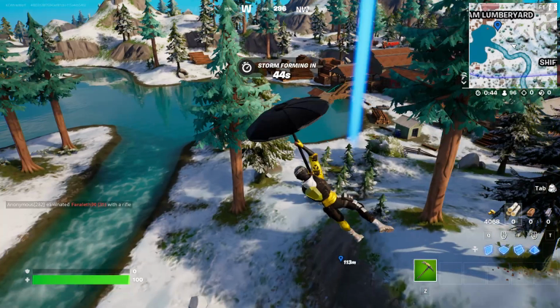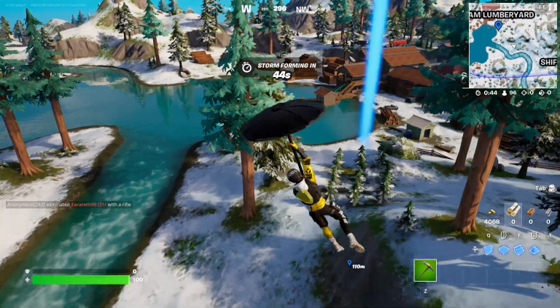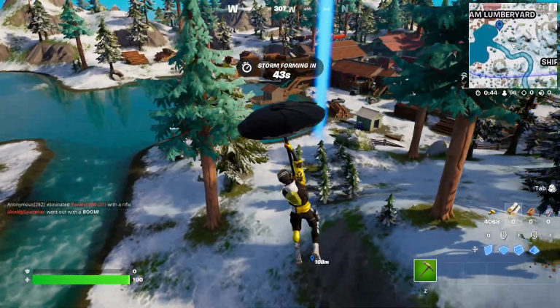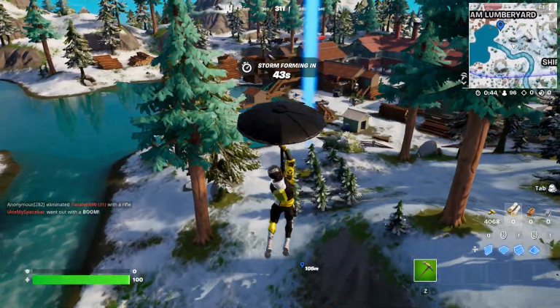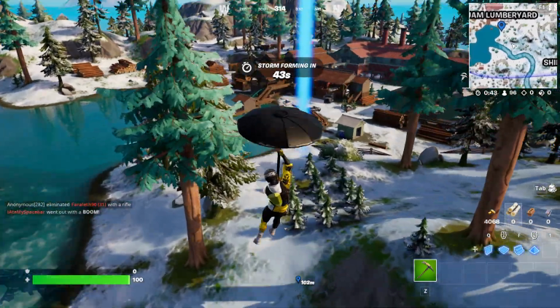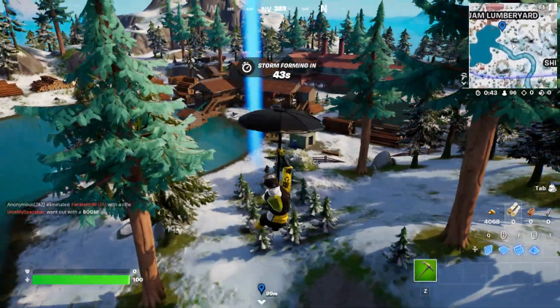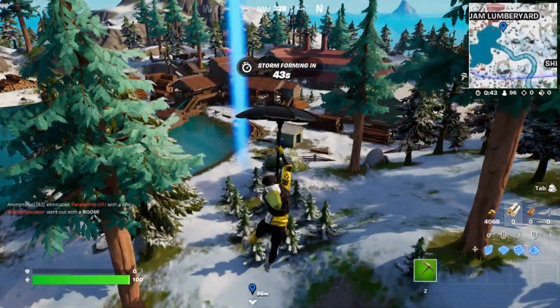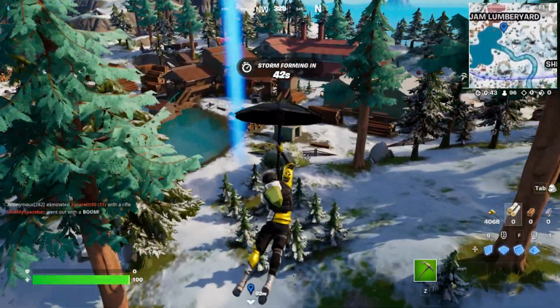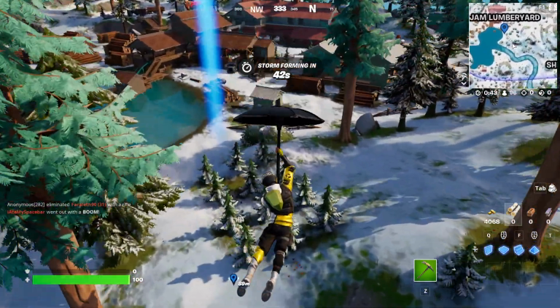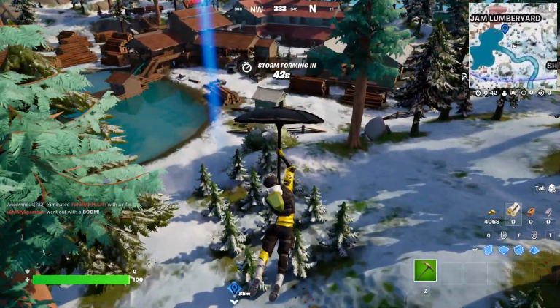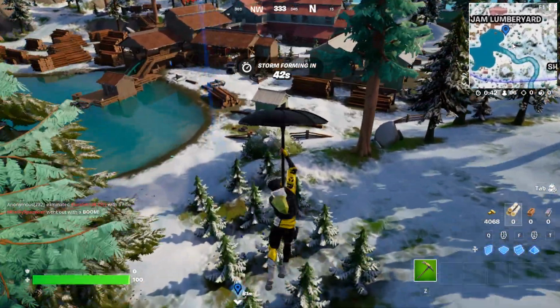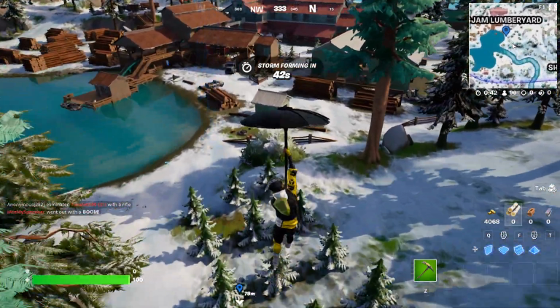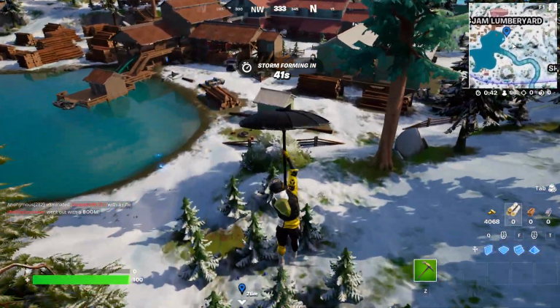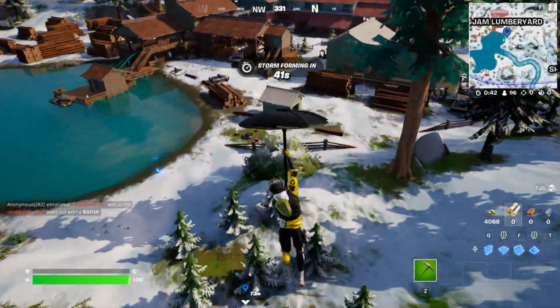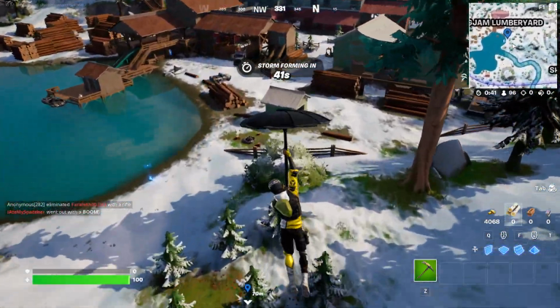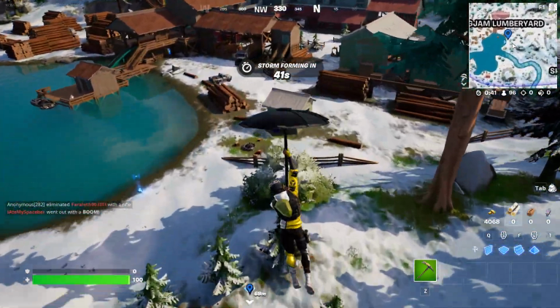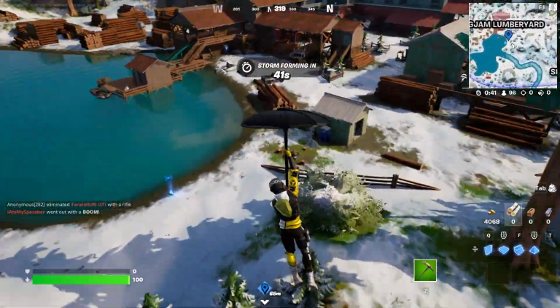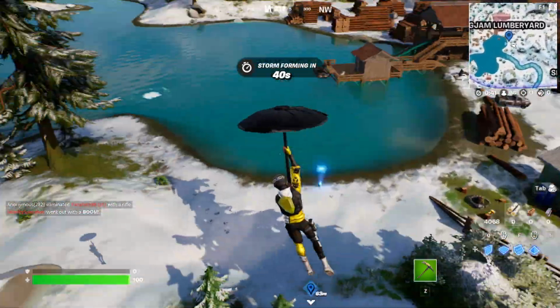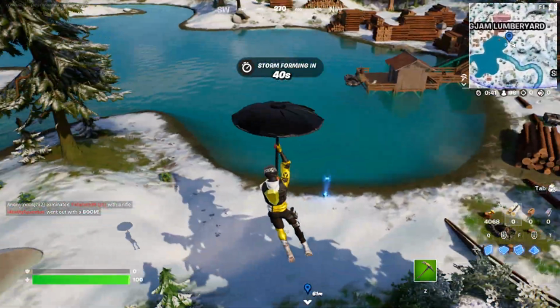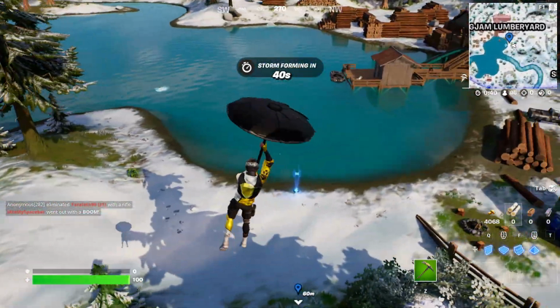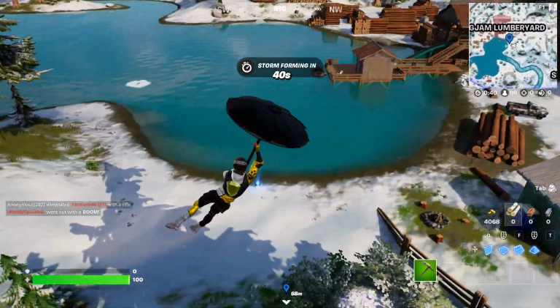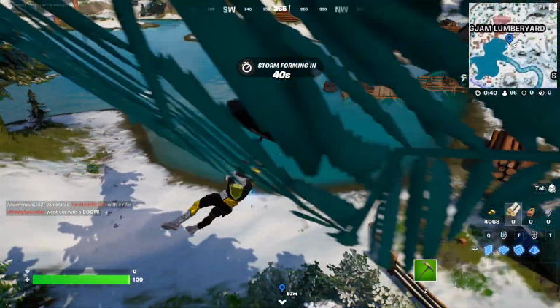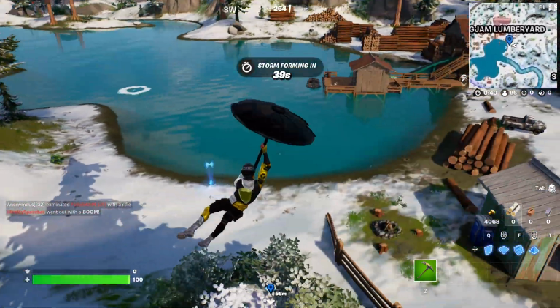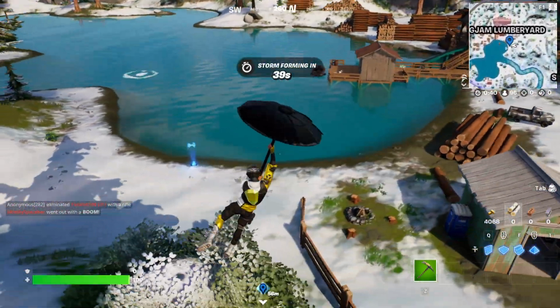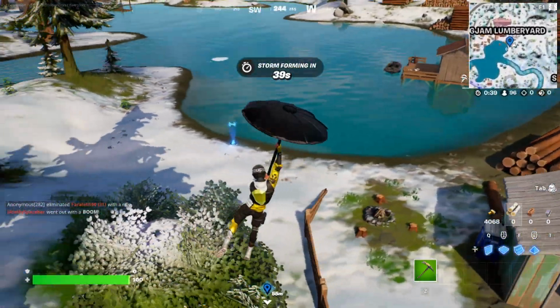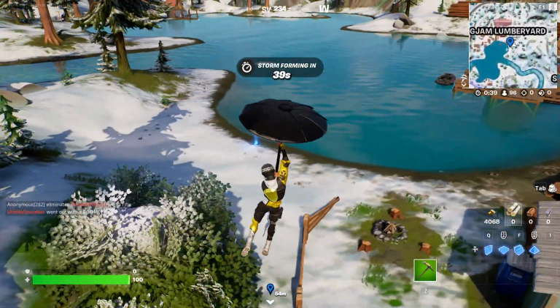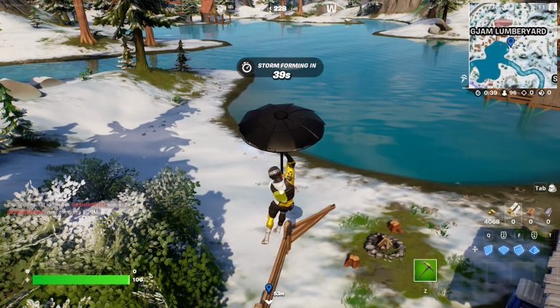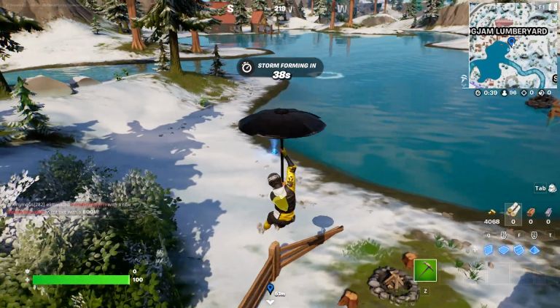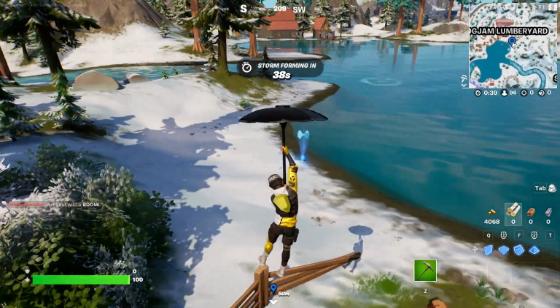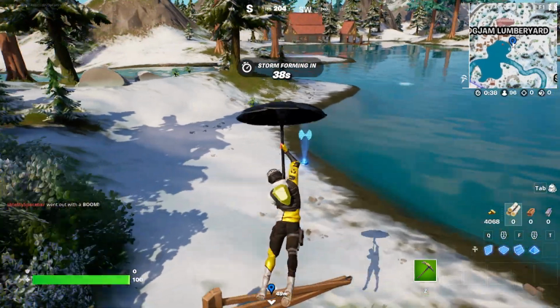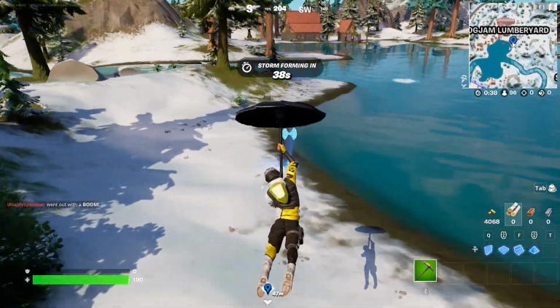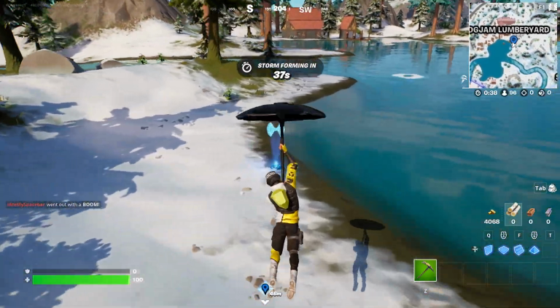All right, this week we have three more resistance quests, so you have to find the uplink. This one's at Logjam, right by the water.